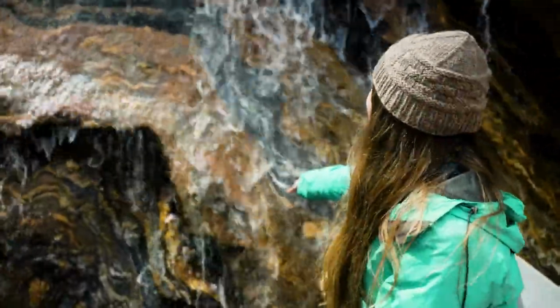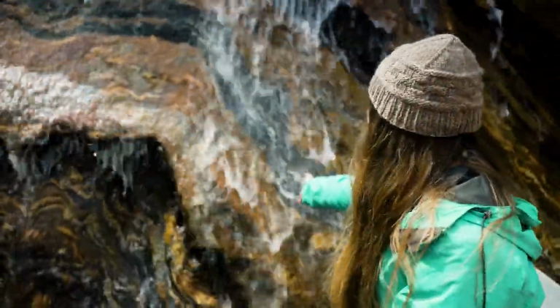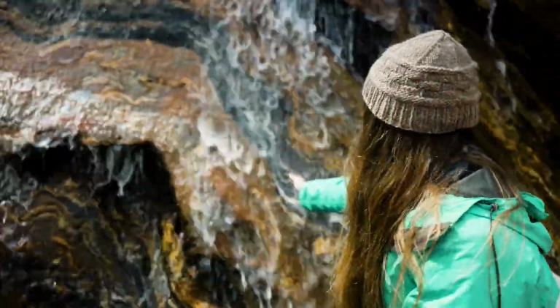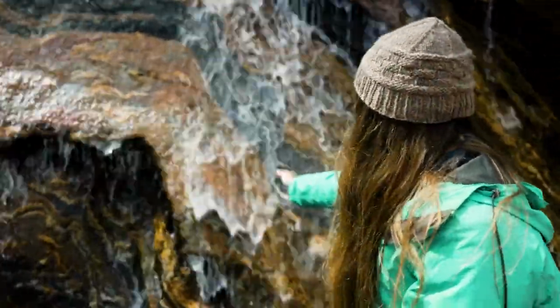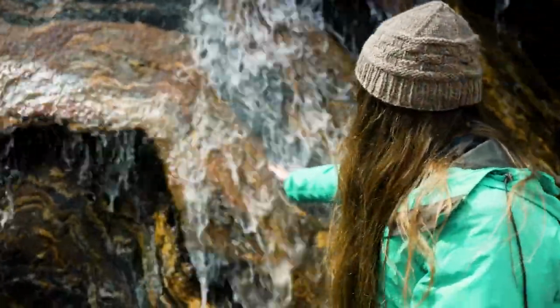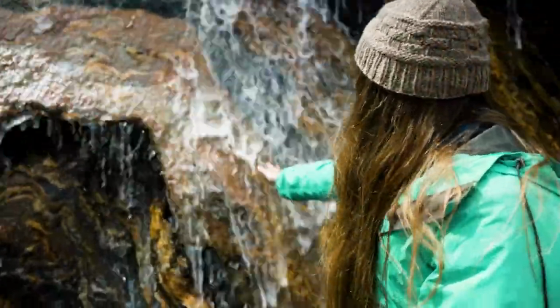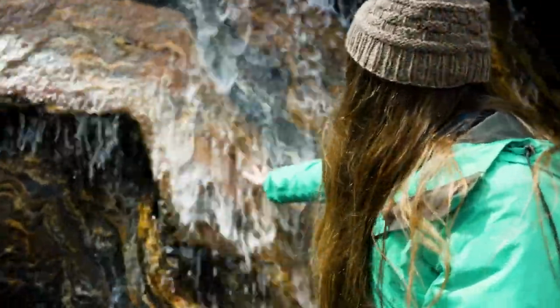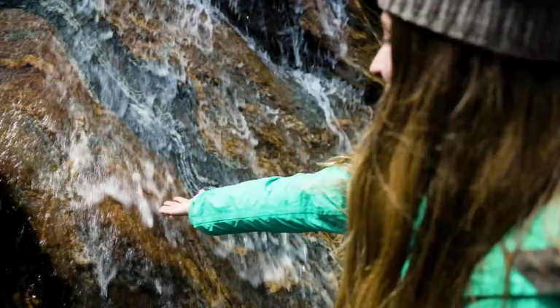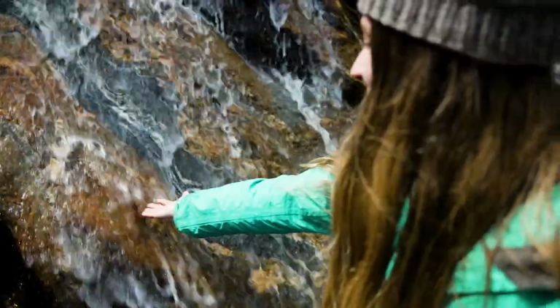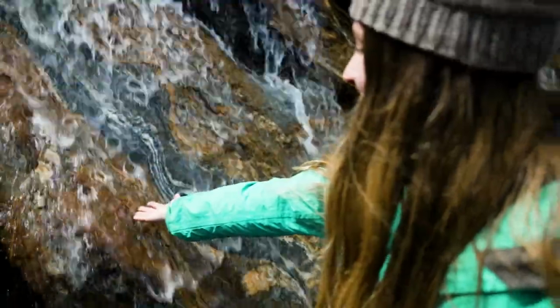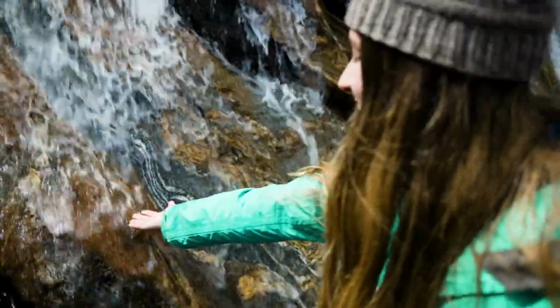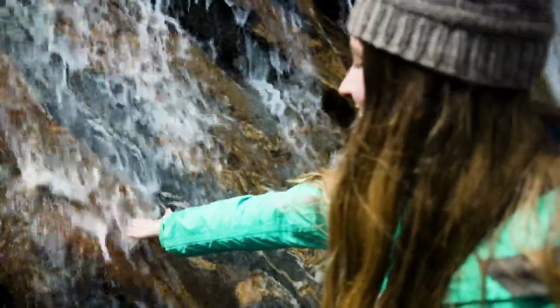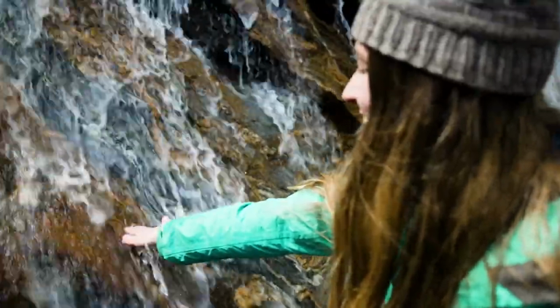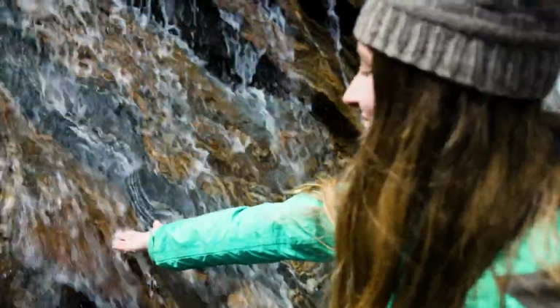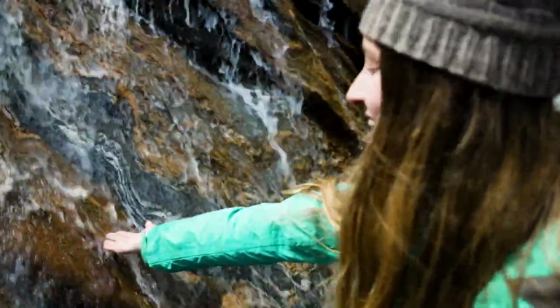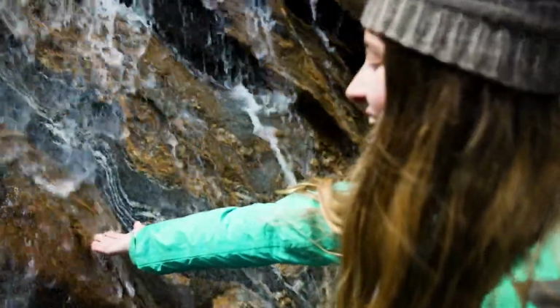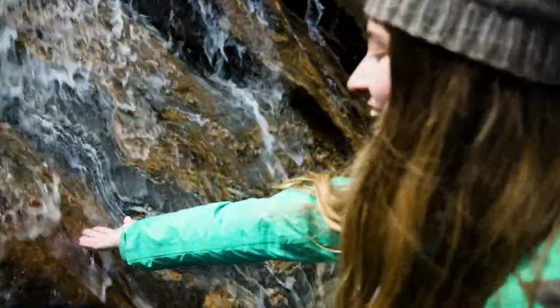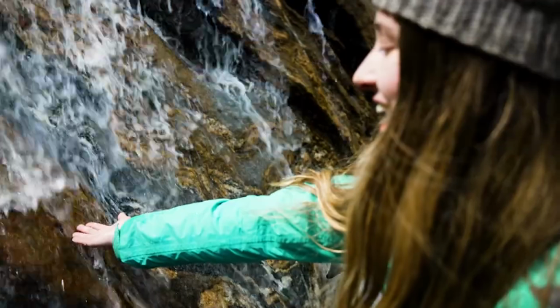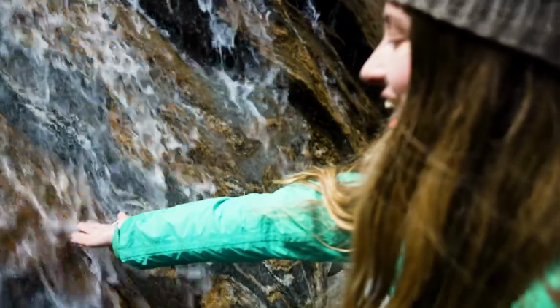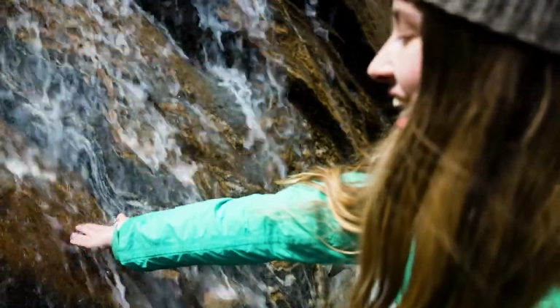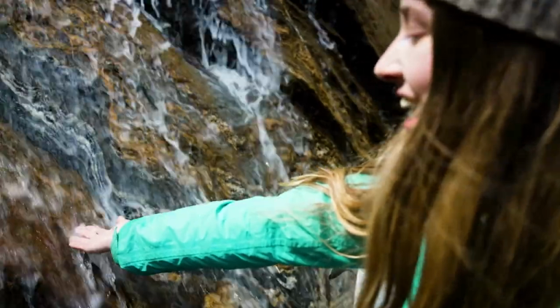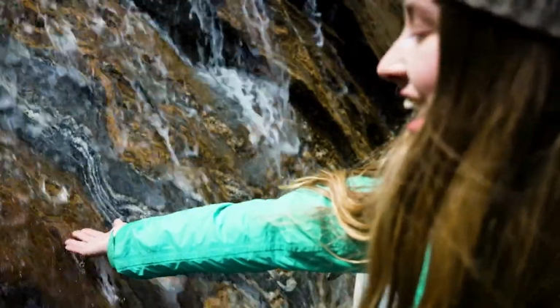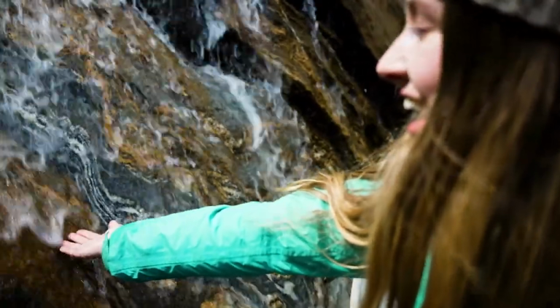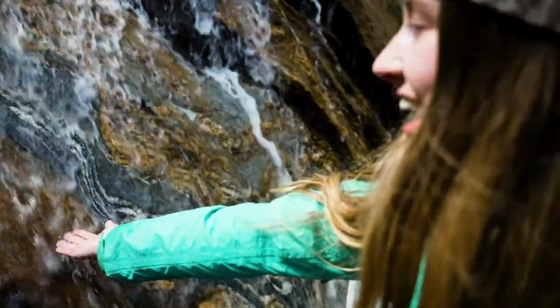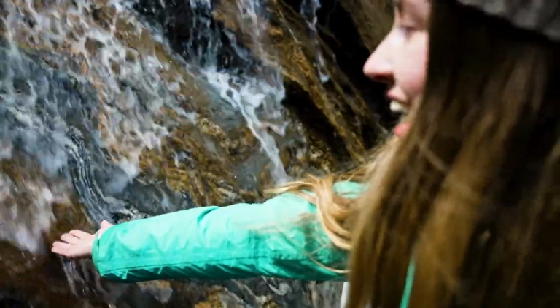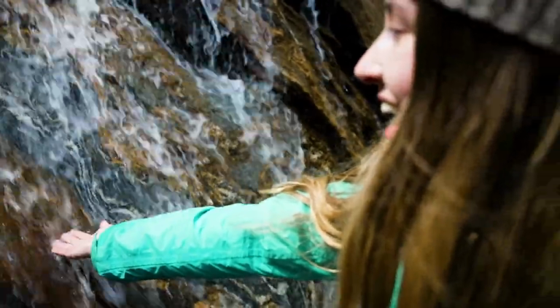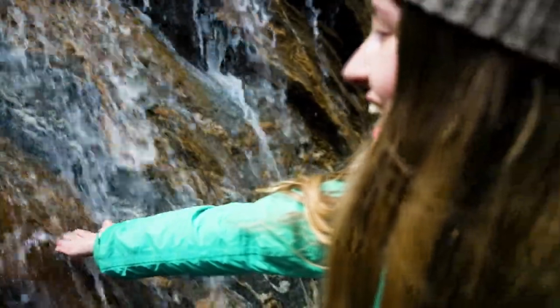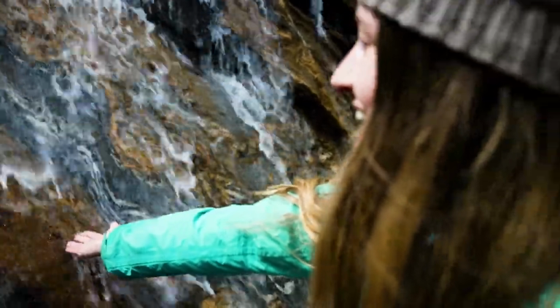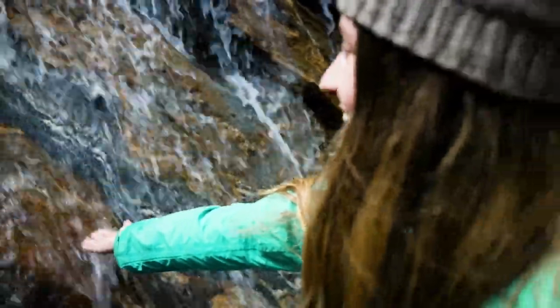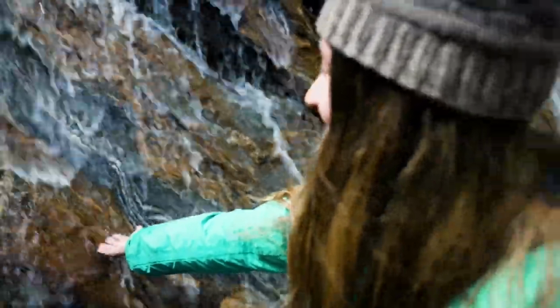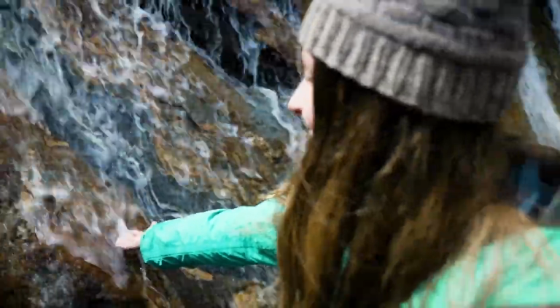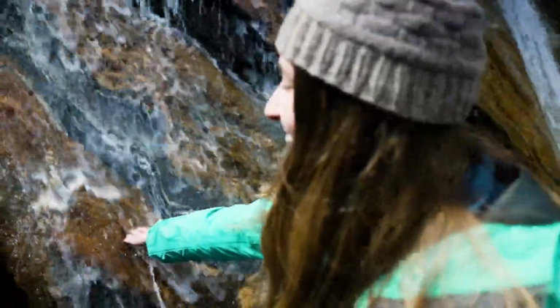Nice is the name of the rock. It's a metamorphic rock and it has beautiful swirls in it. It's incredible.